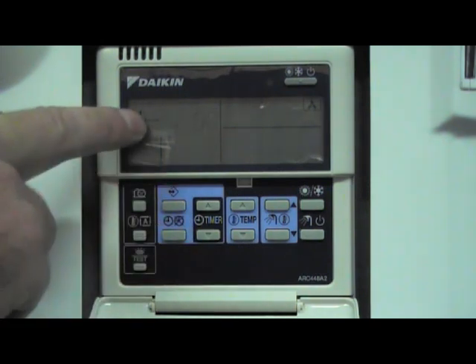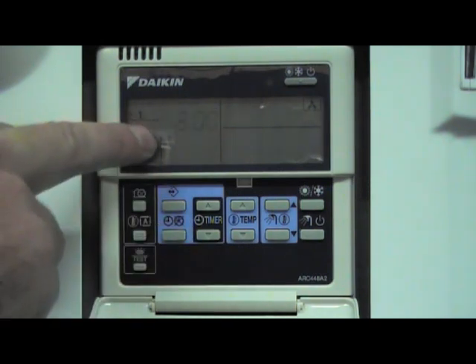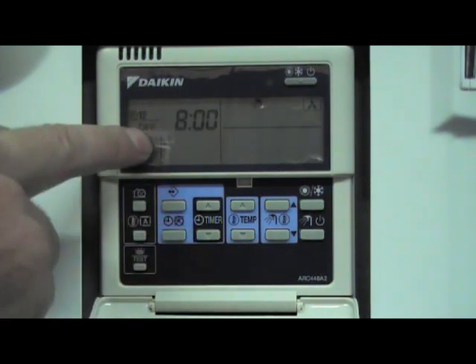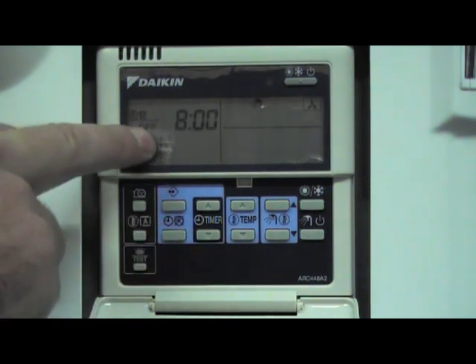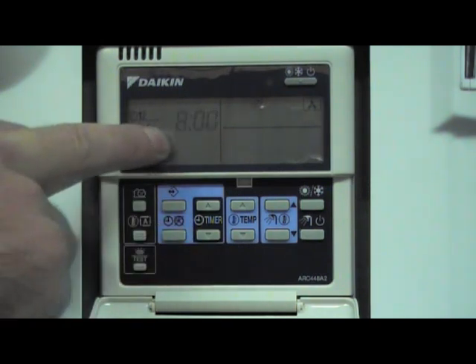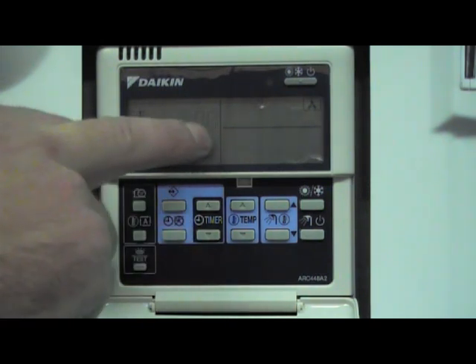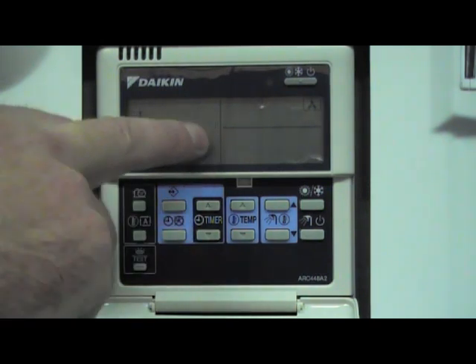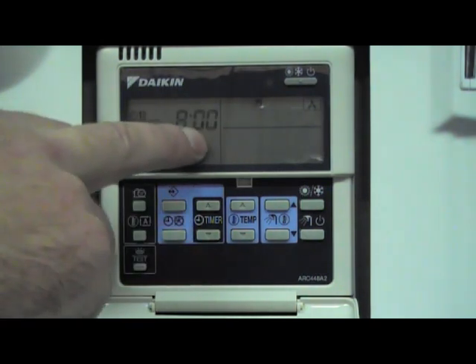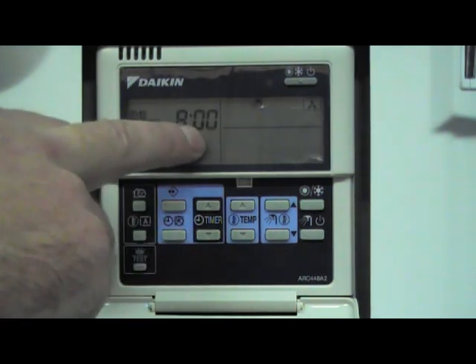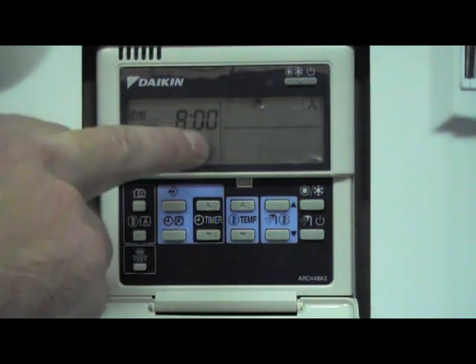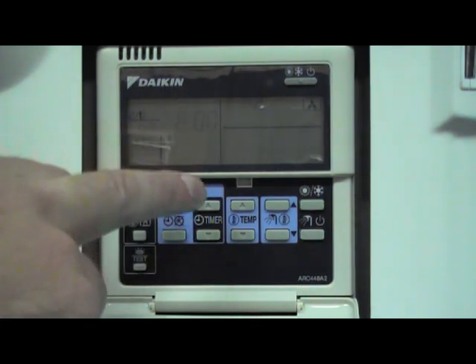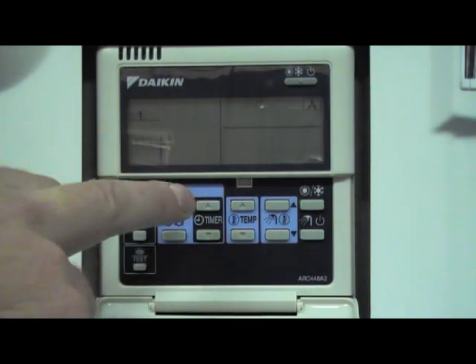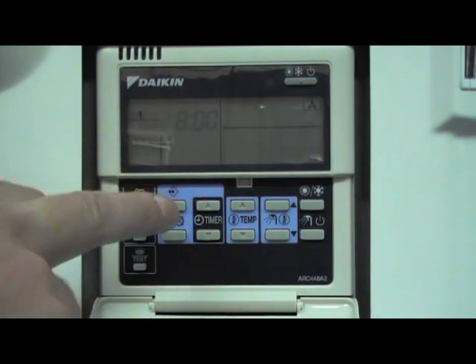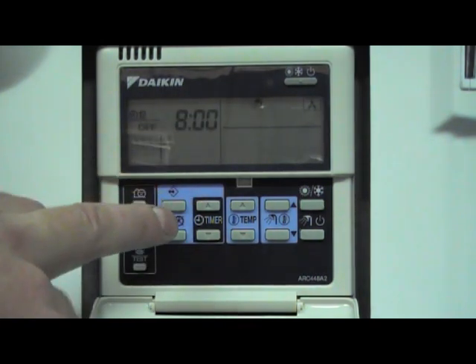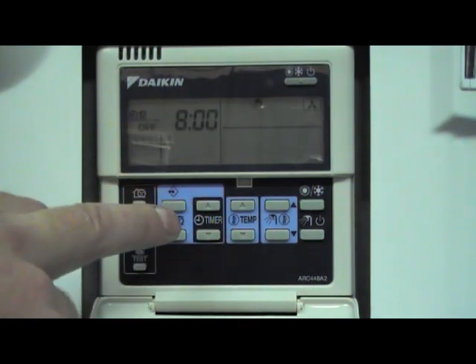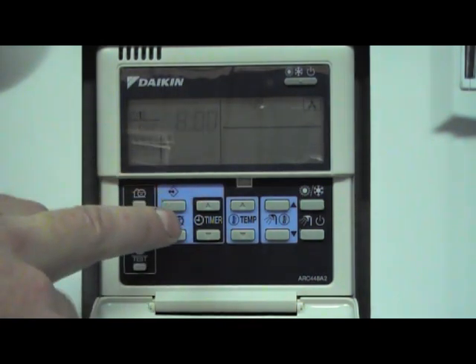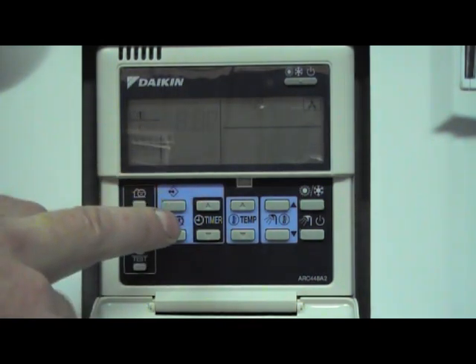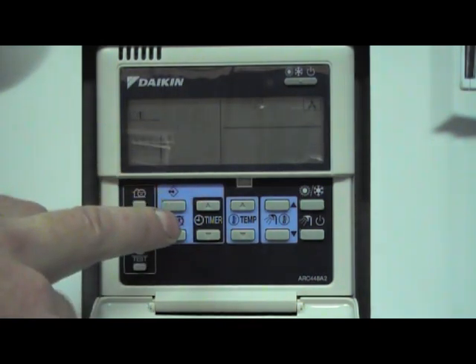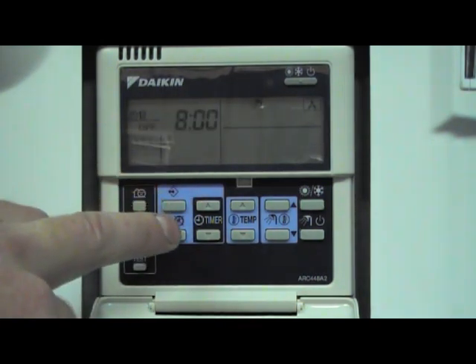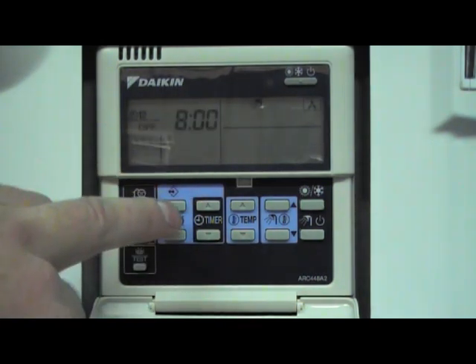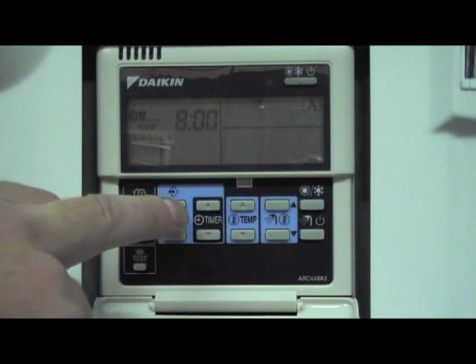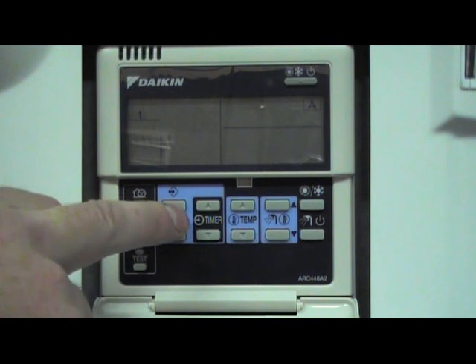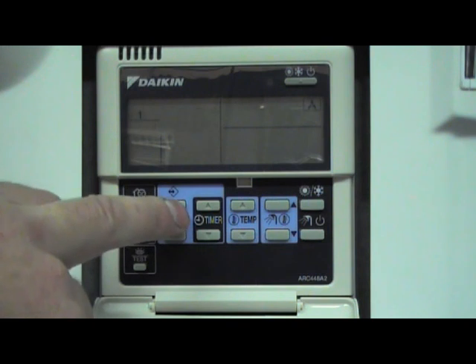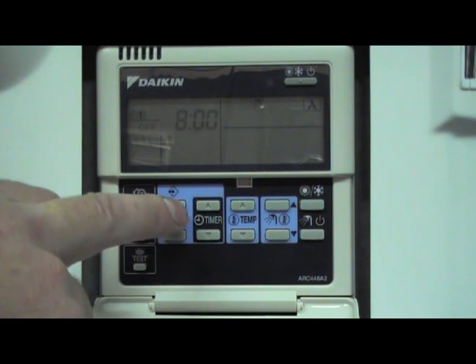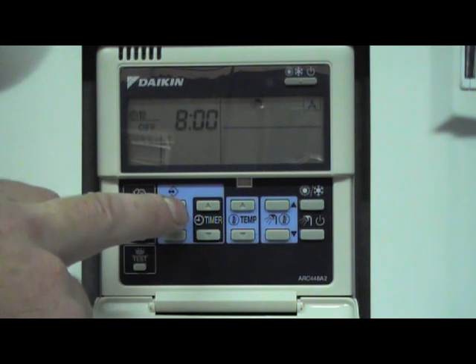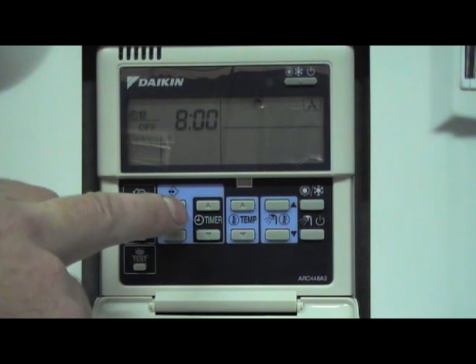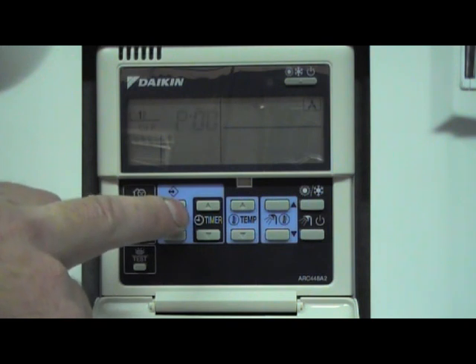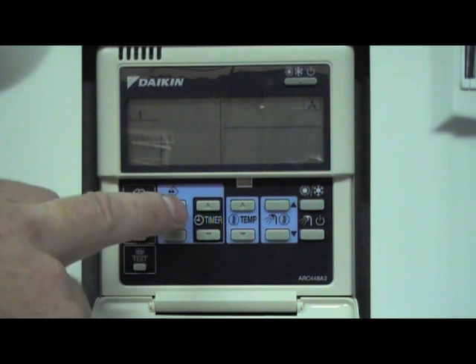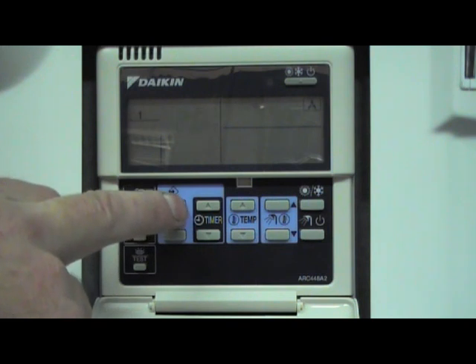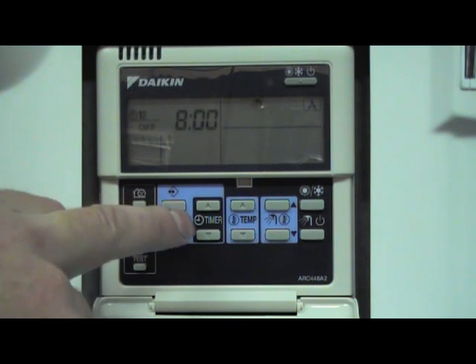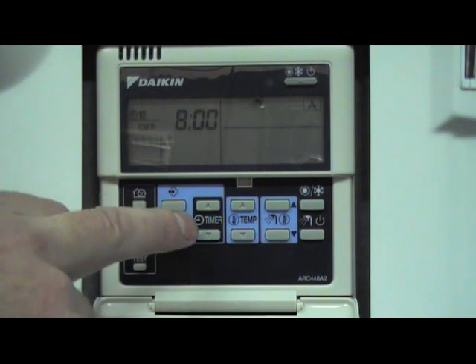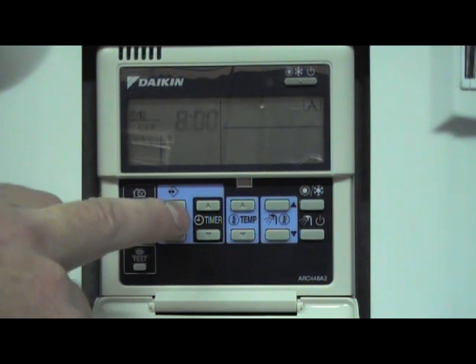The second action is off at 8am, which is also fine, so we select it with the program button.